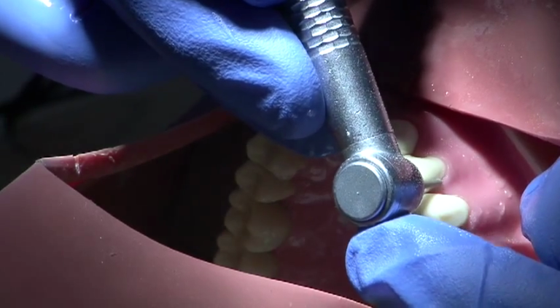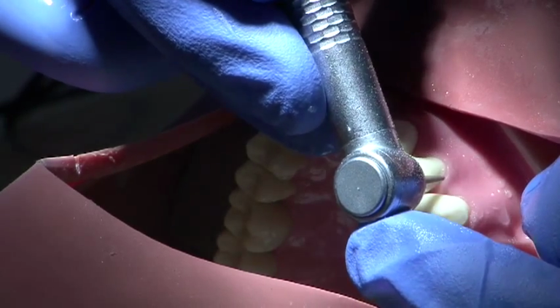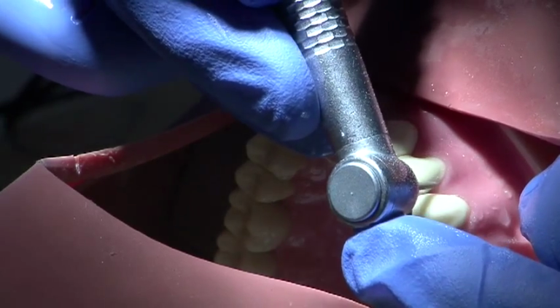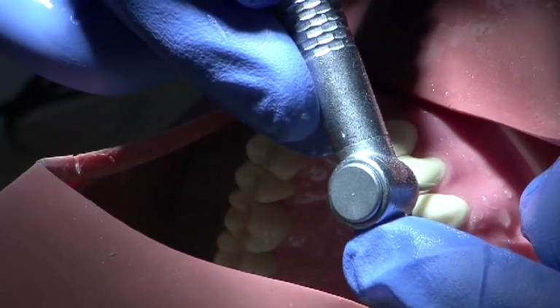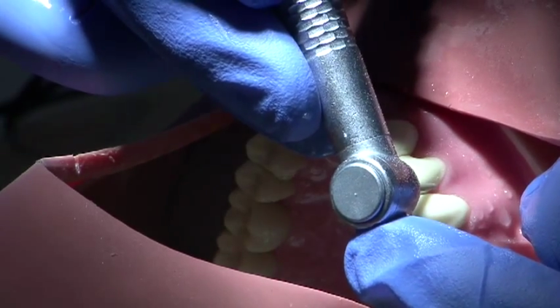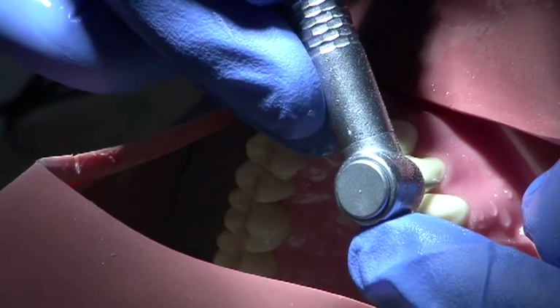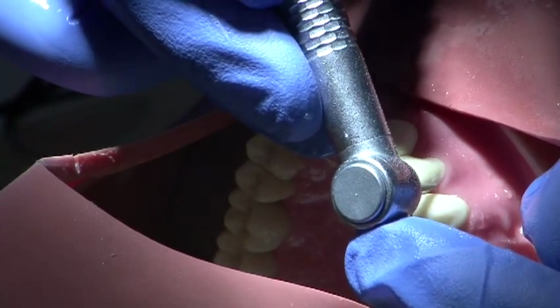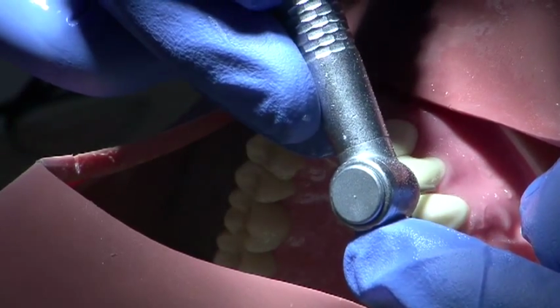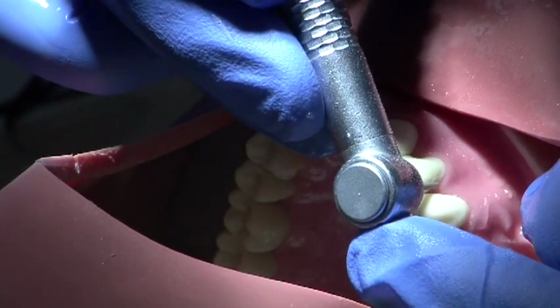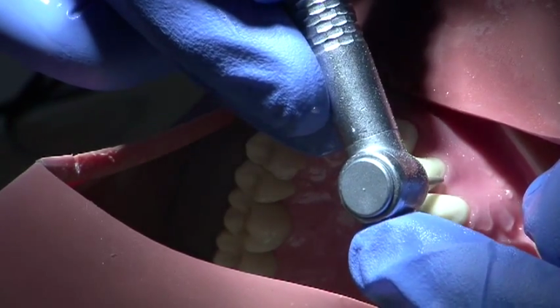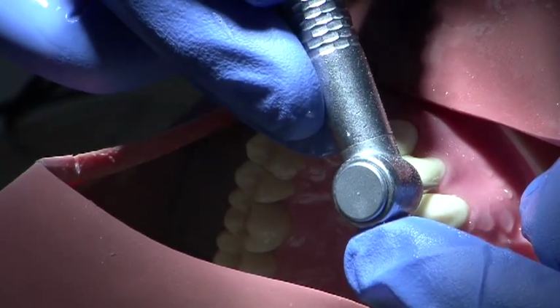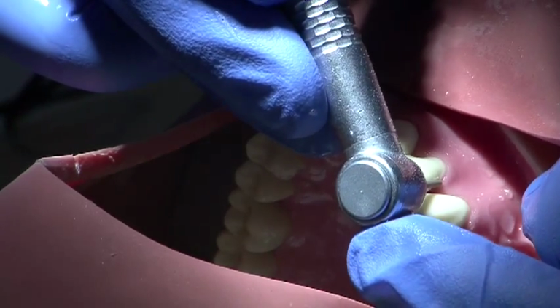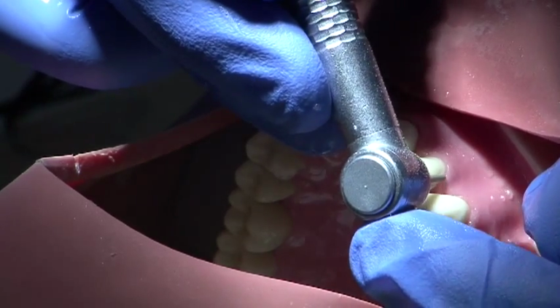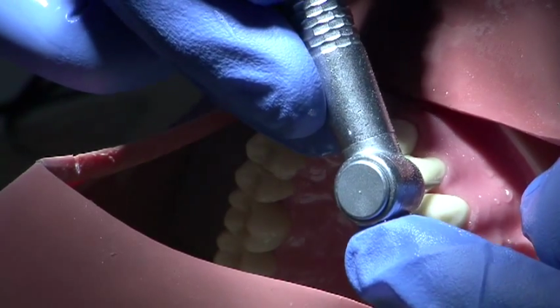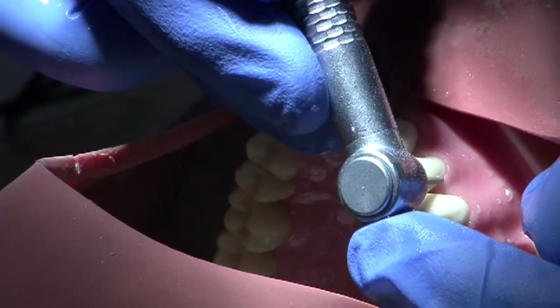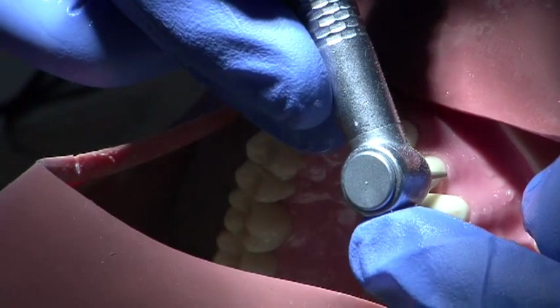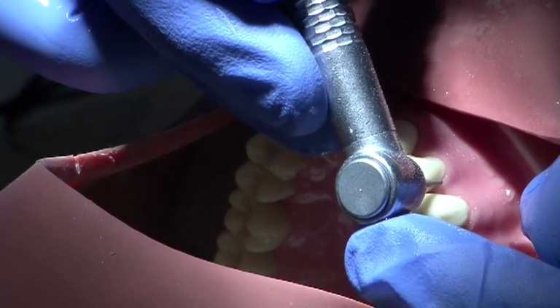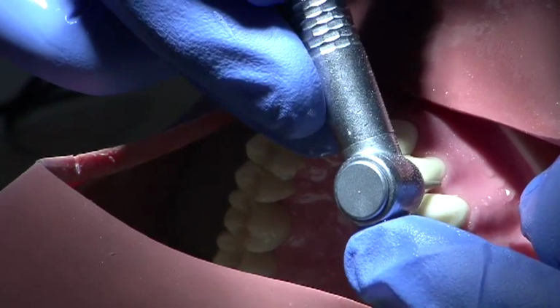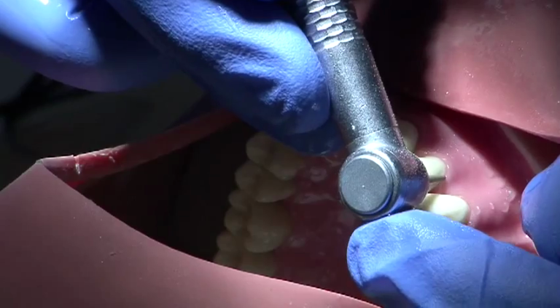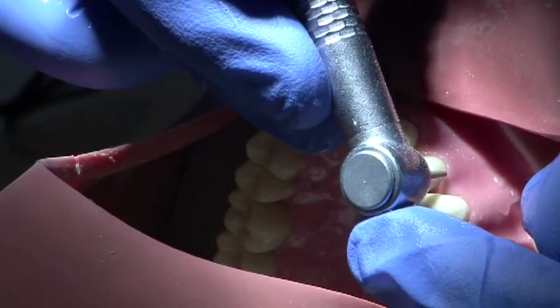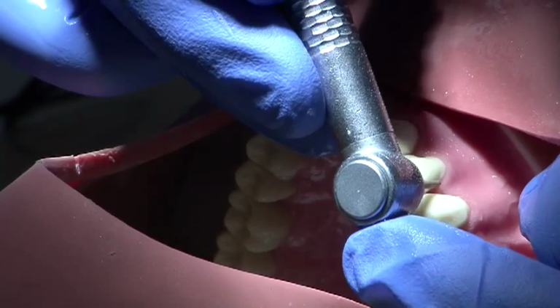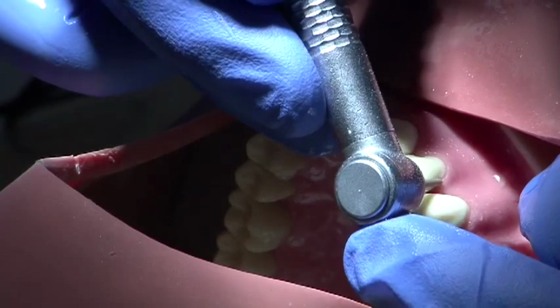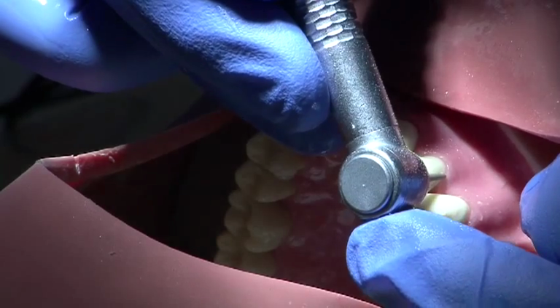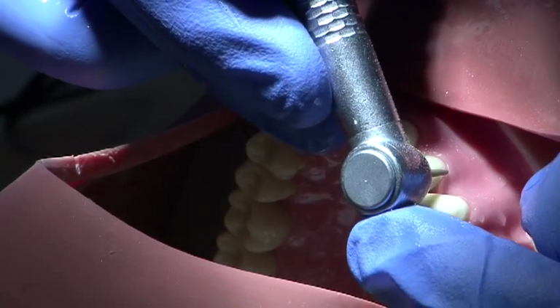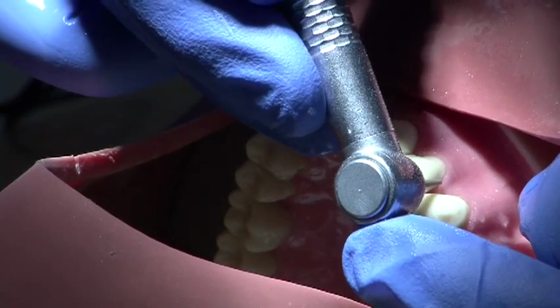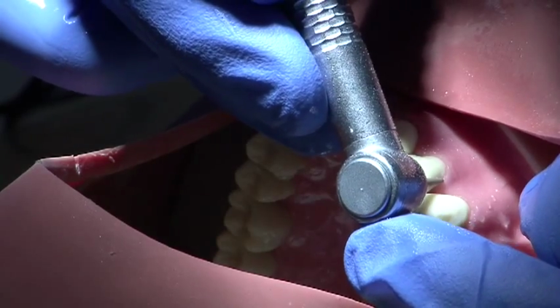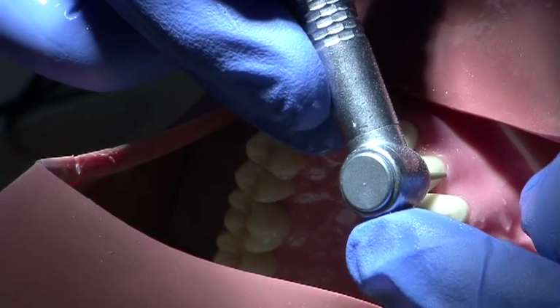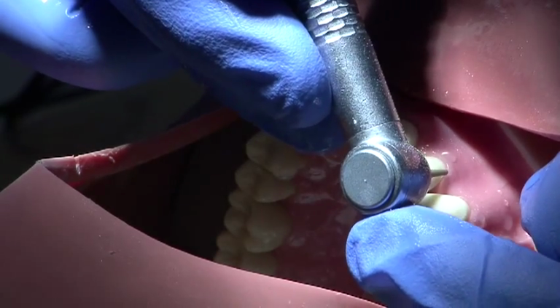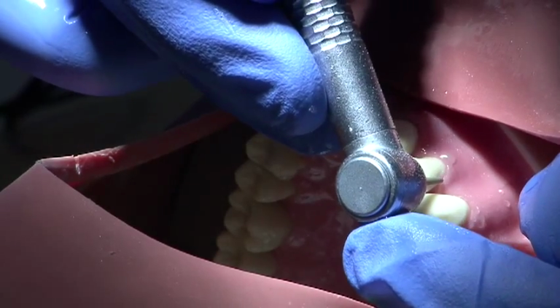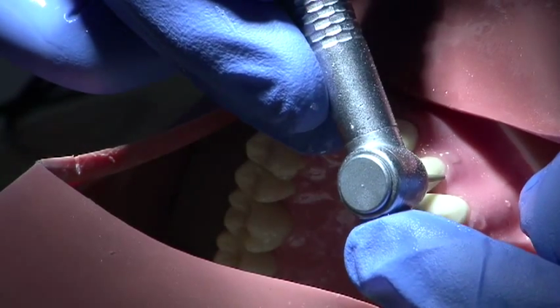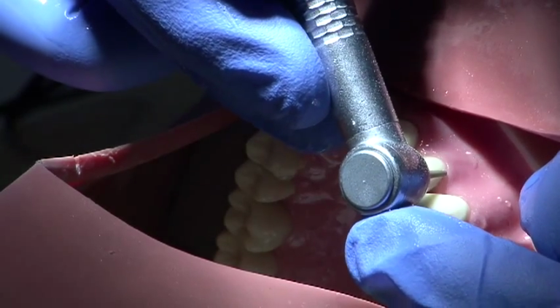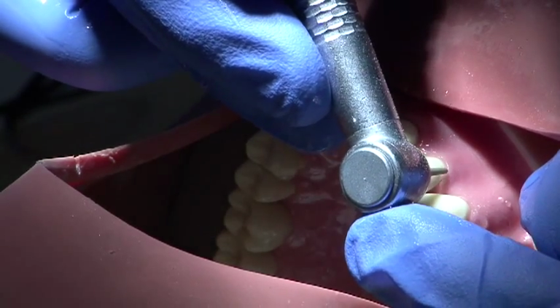Following this, the margins are refined using a fine burr to ensure that they are smooth throughout.